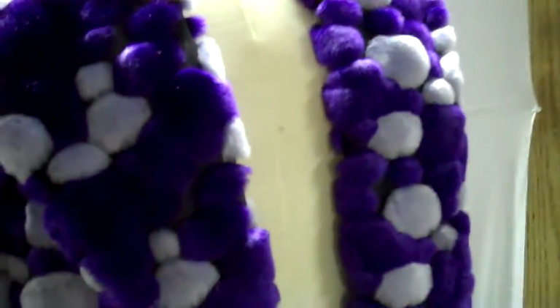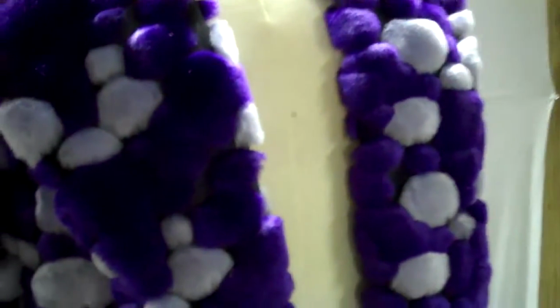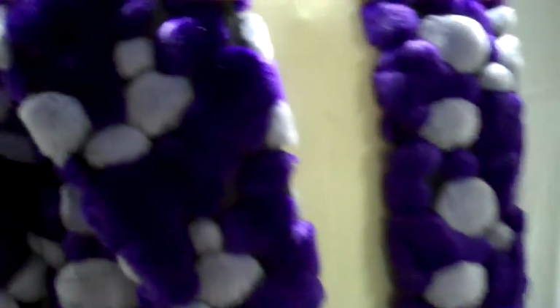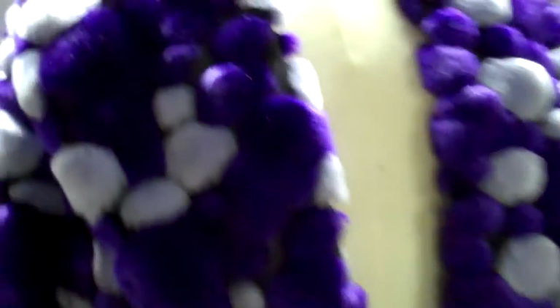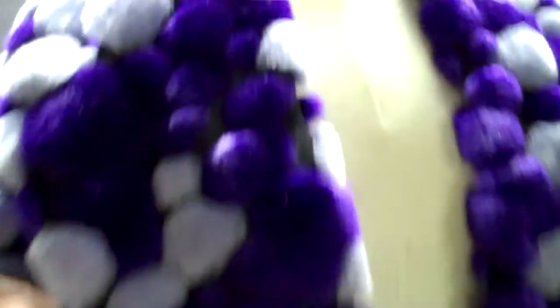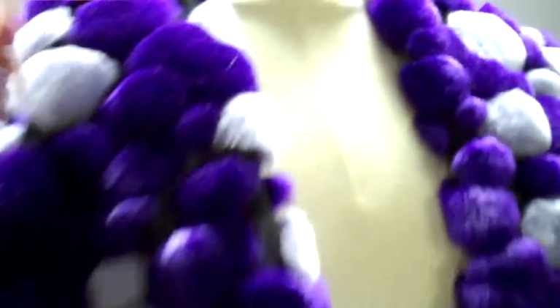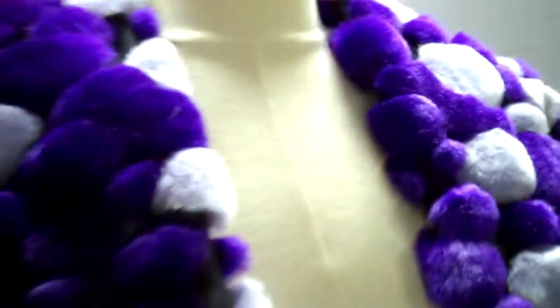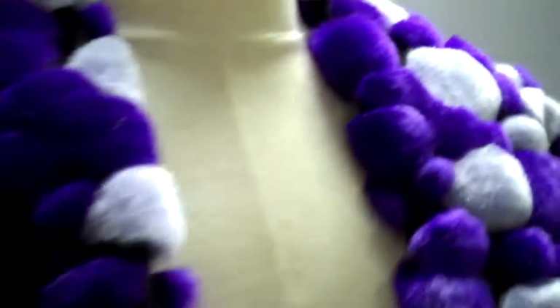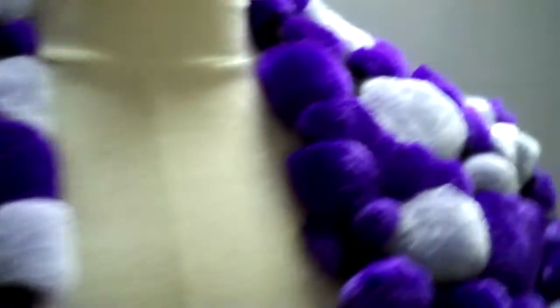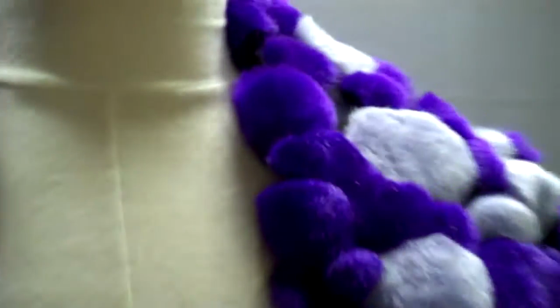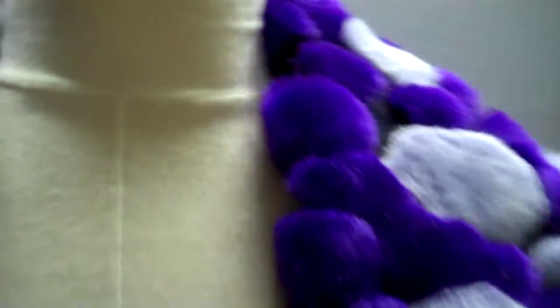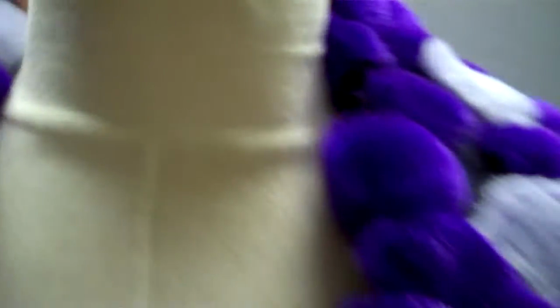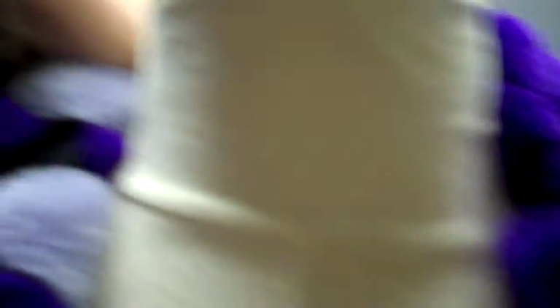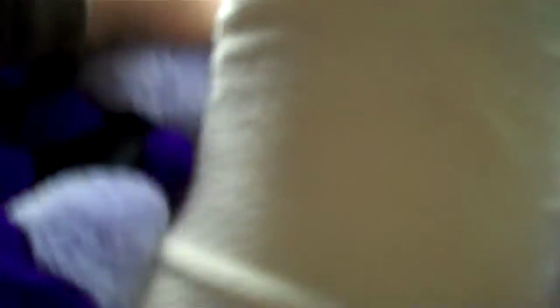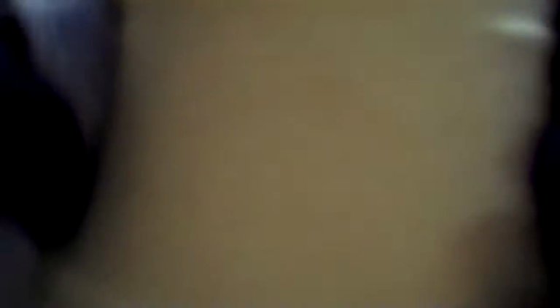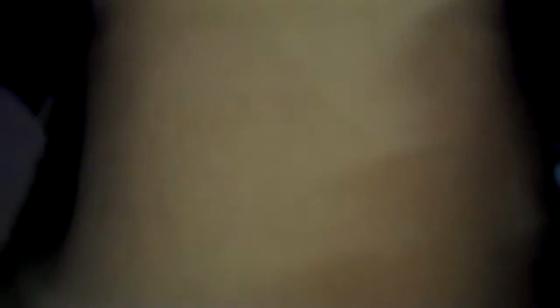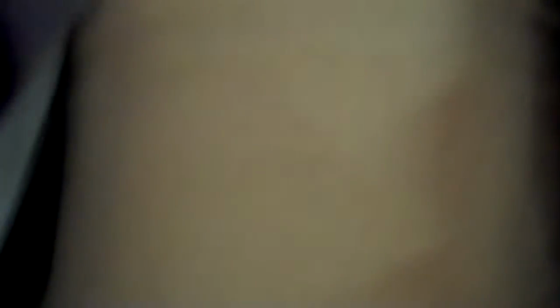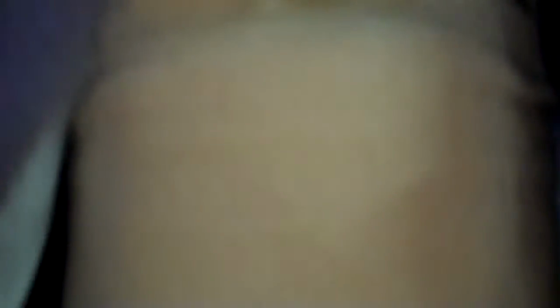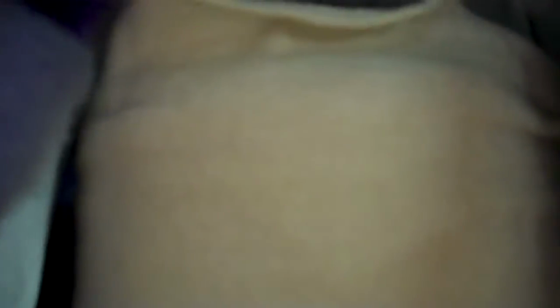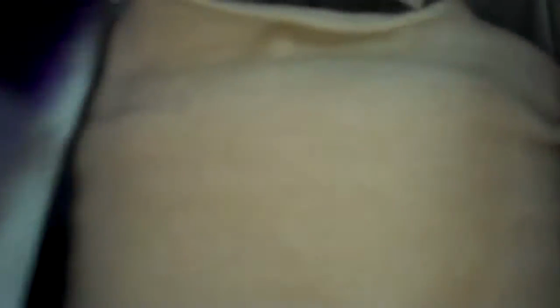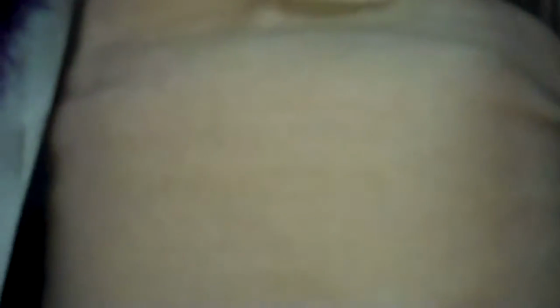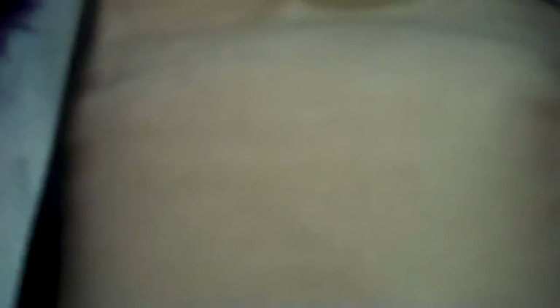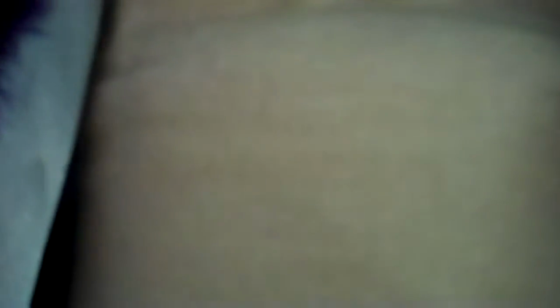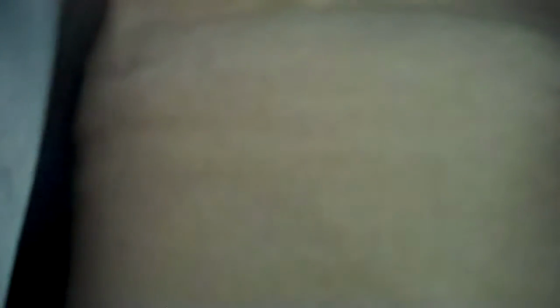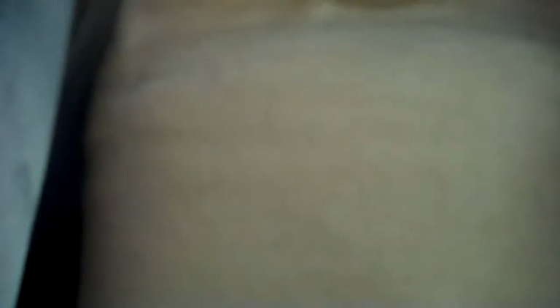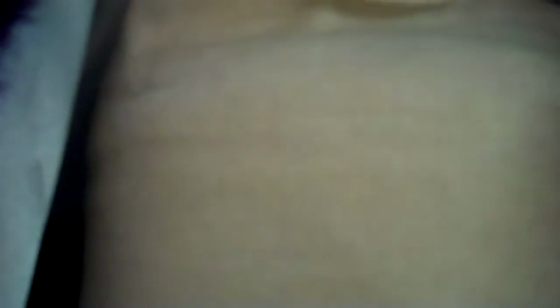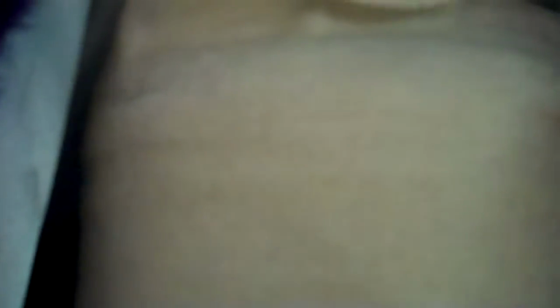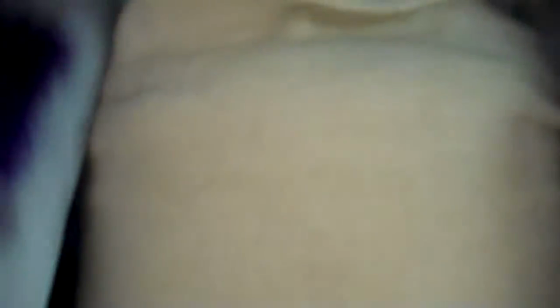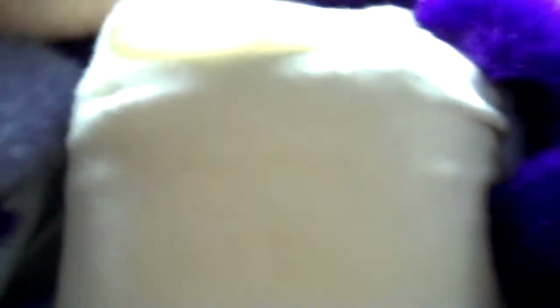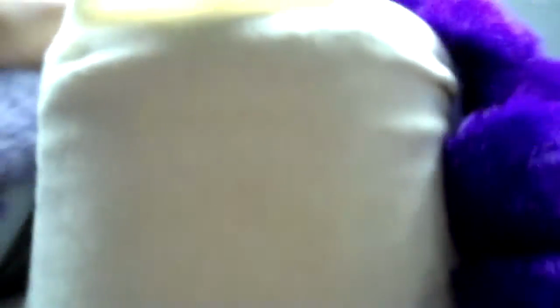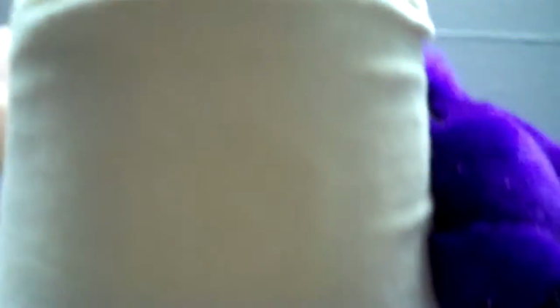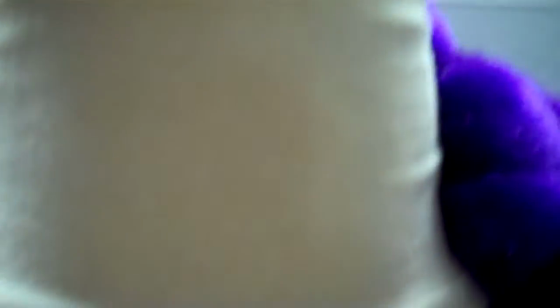I believe it's a size XXX — no, this is actually a size medium. I can see it on my inspection tag.